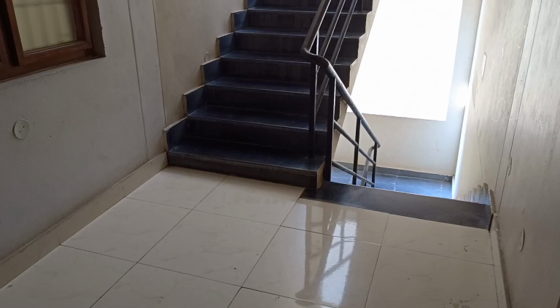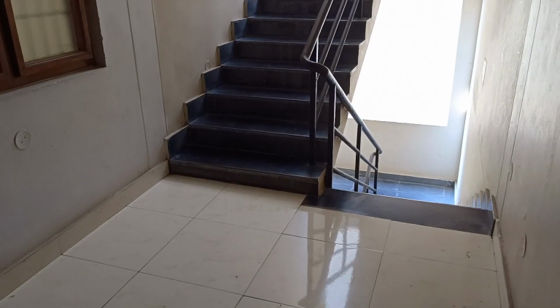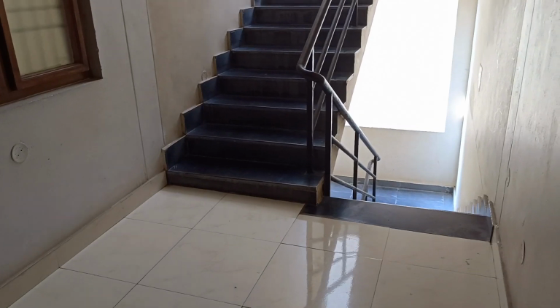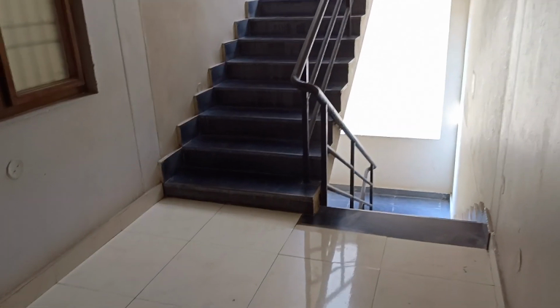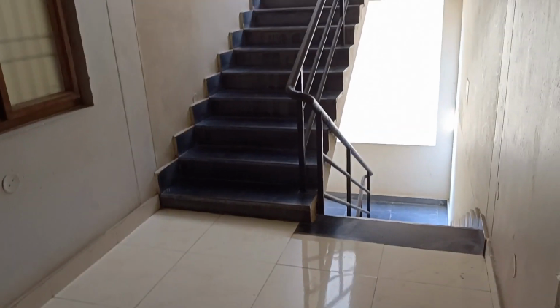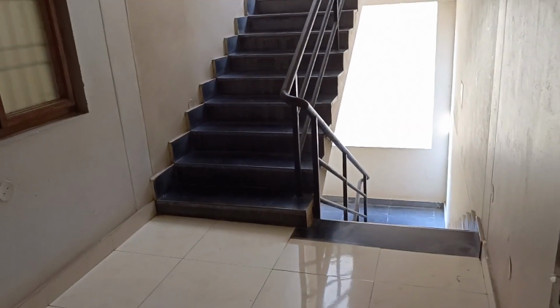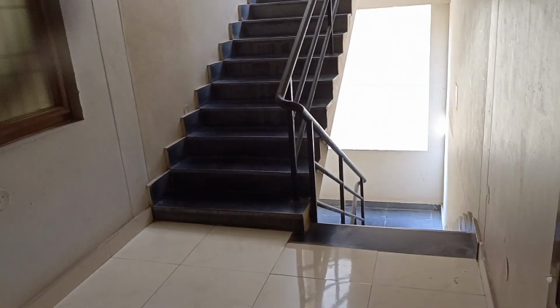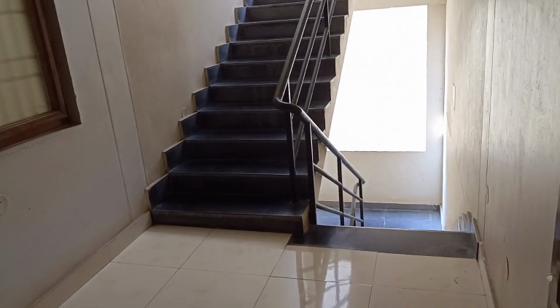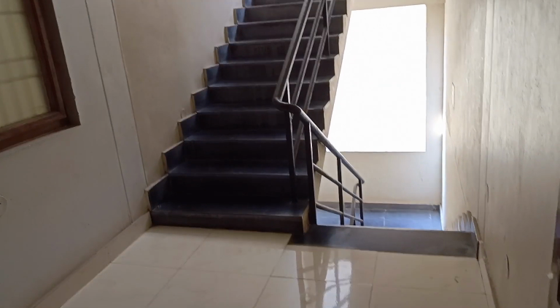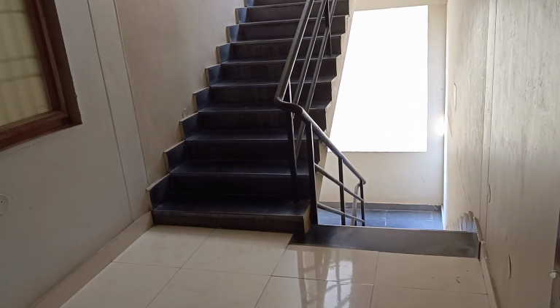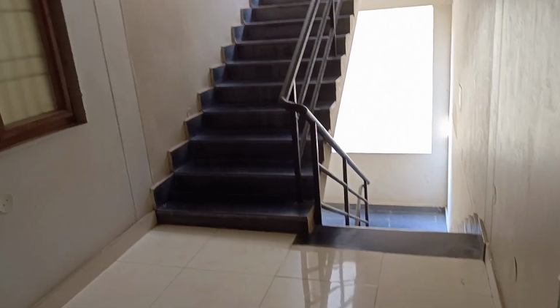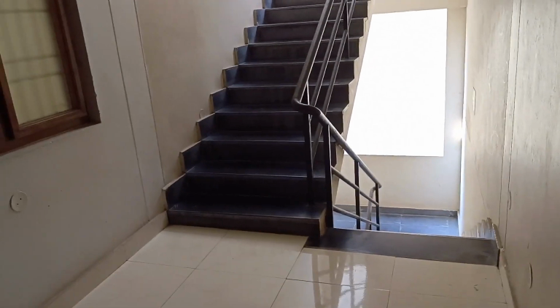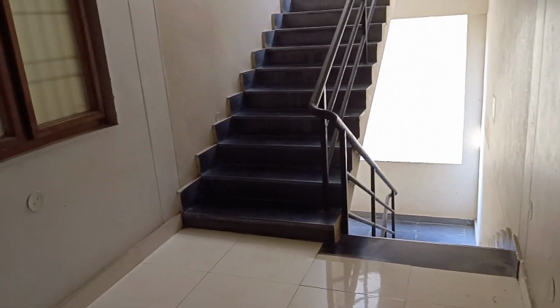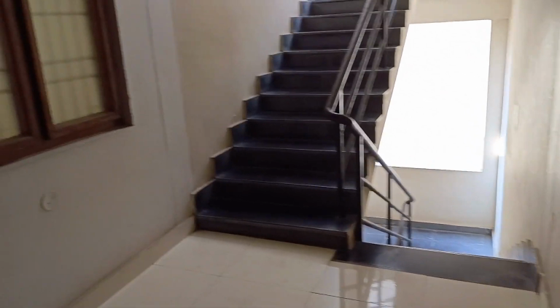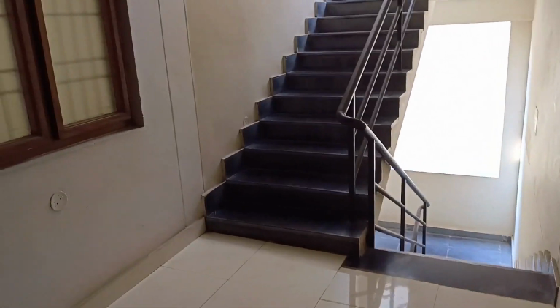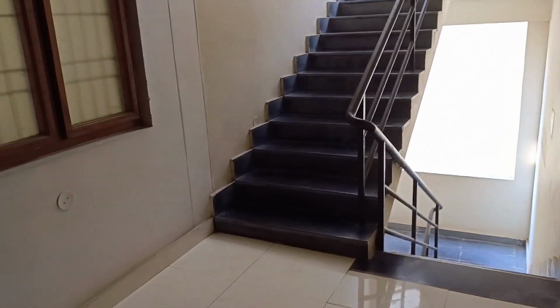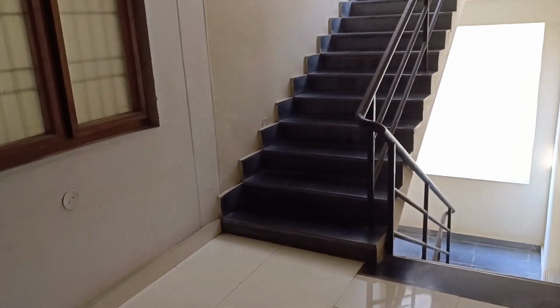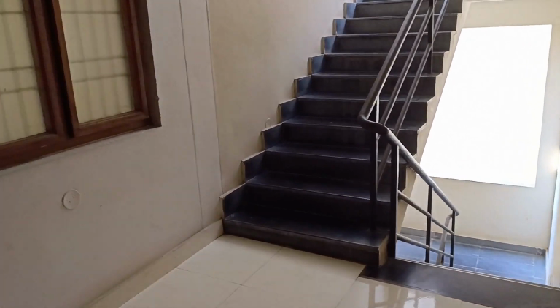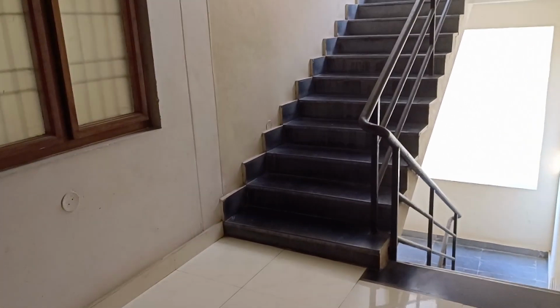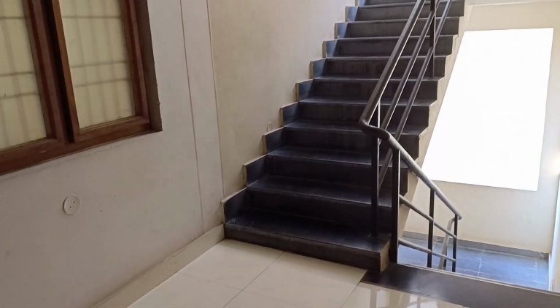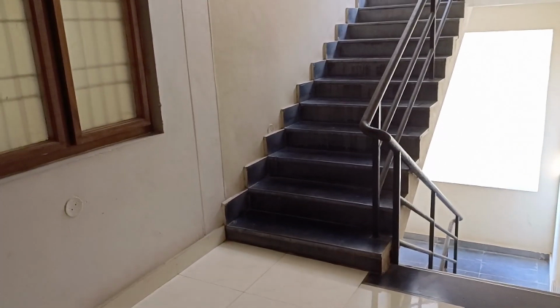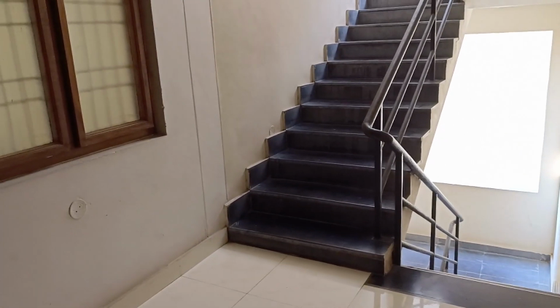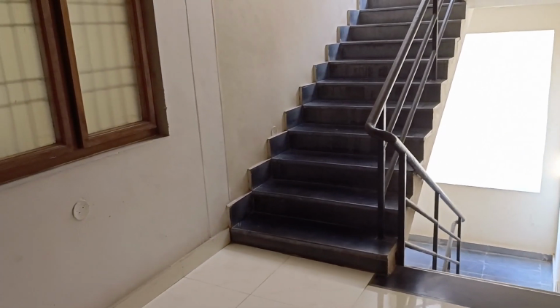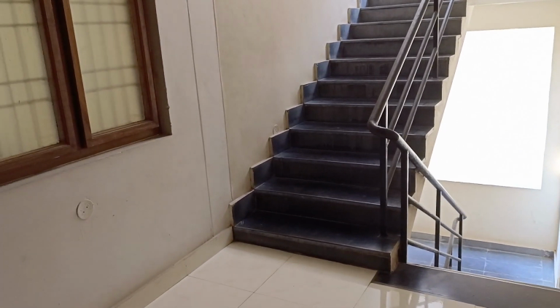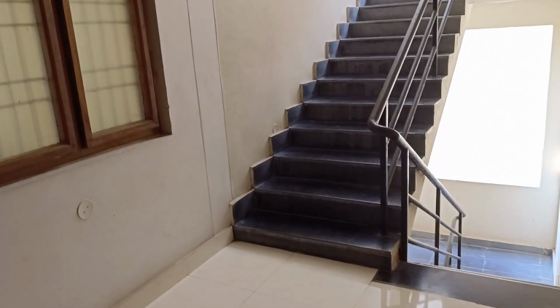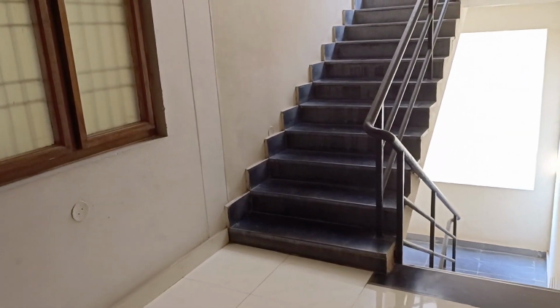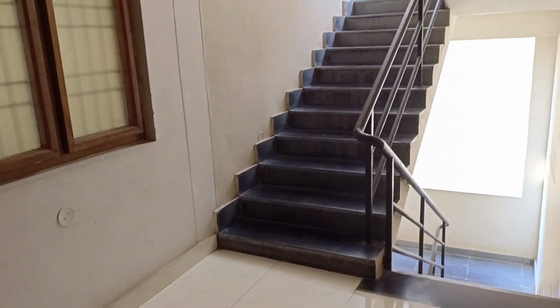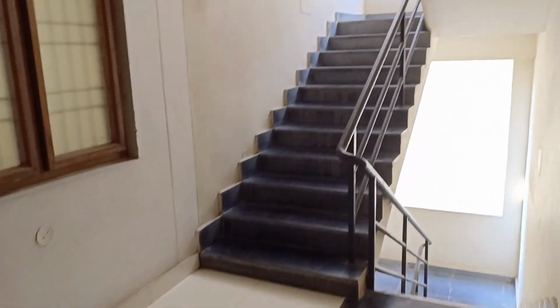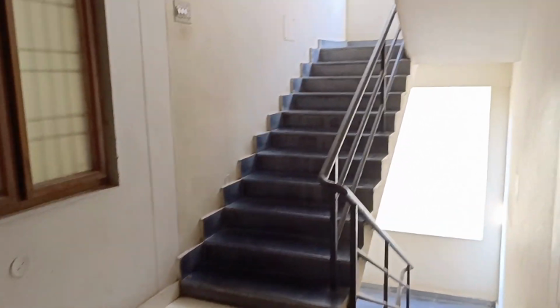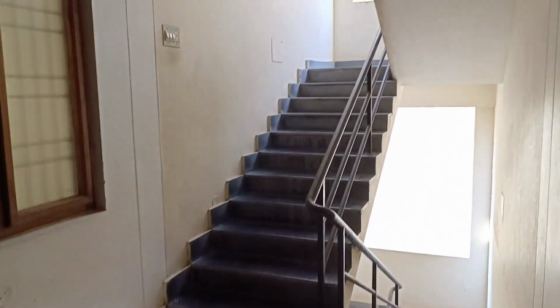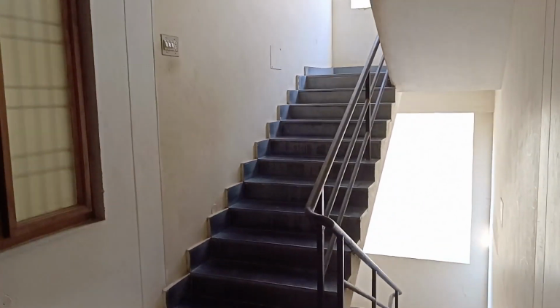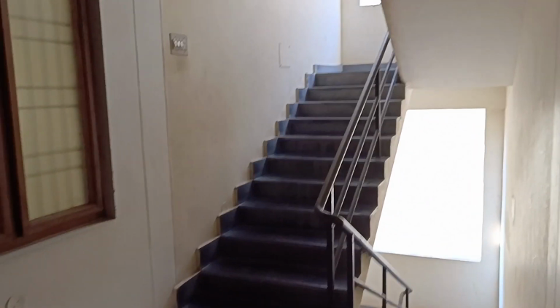Hello and welcome to my channel. Today we are going to sell this flat in VISA.